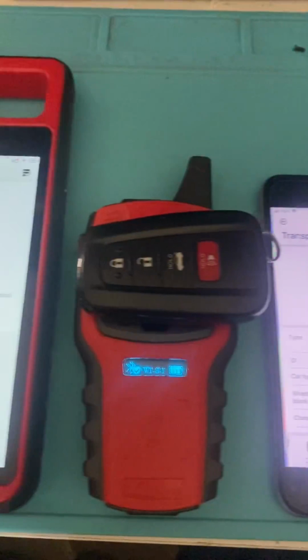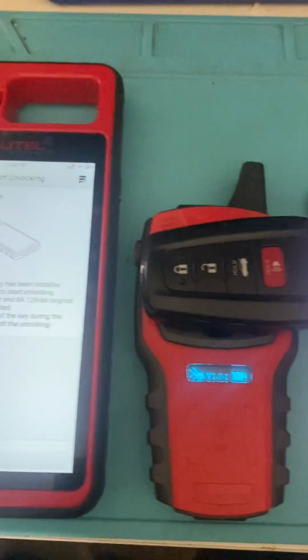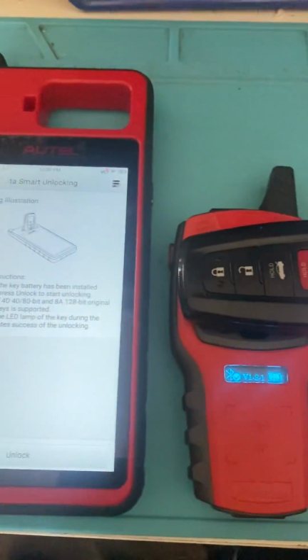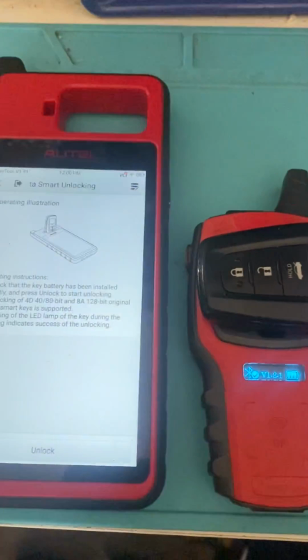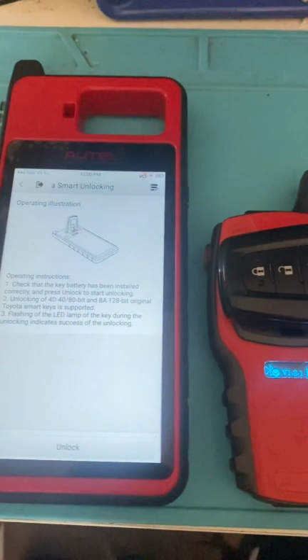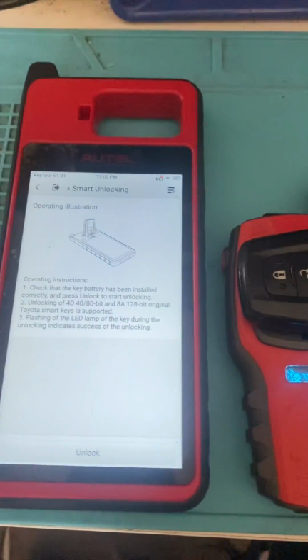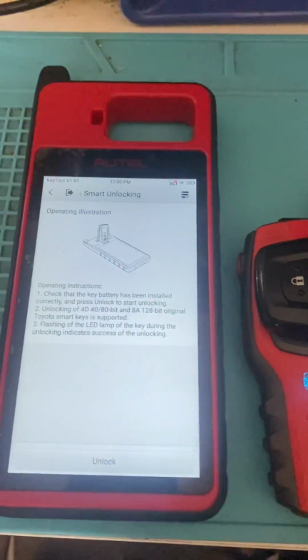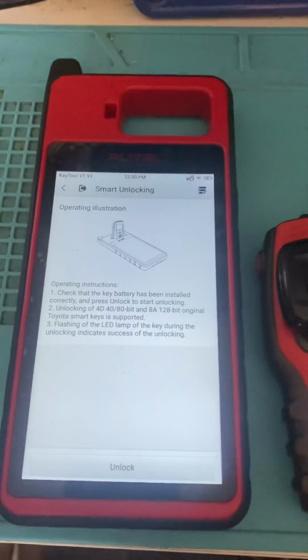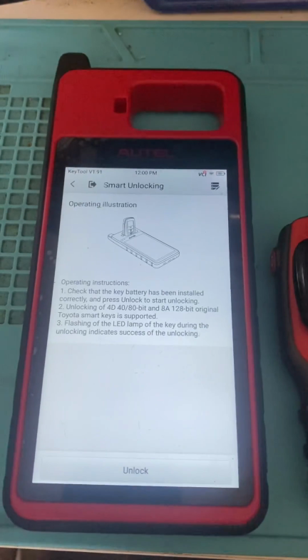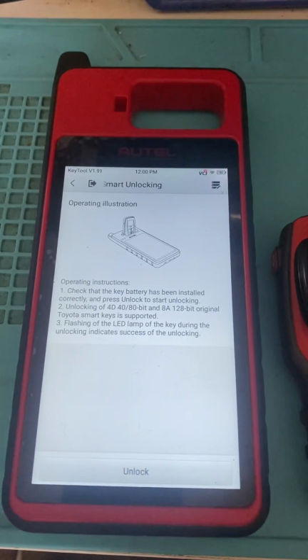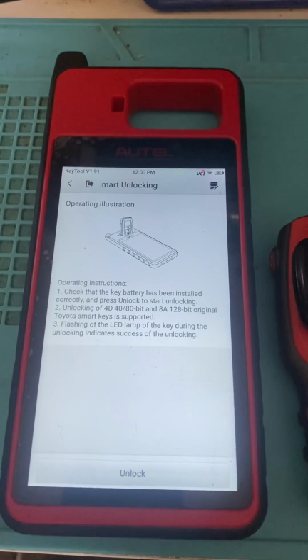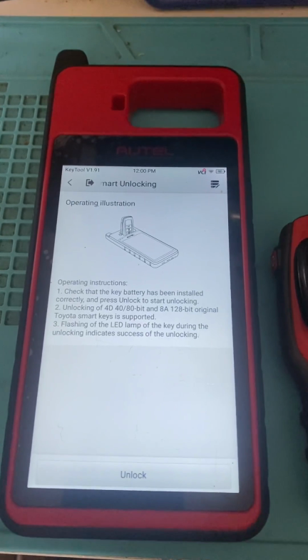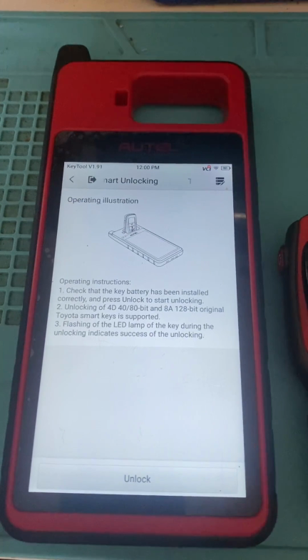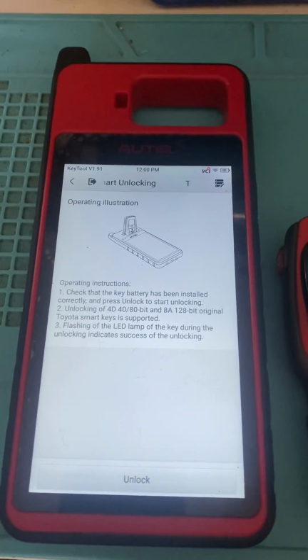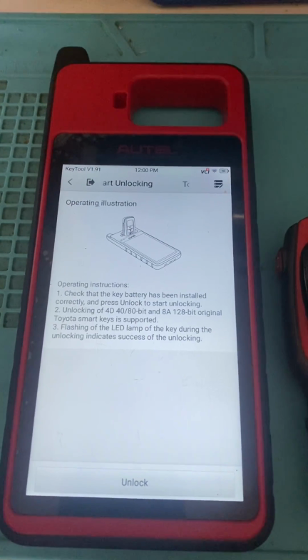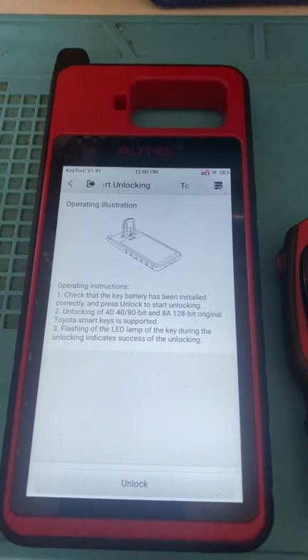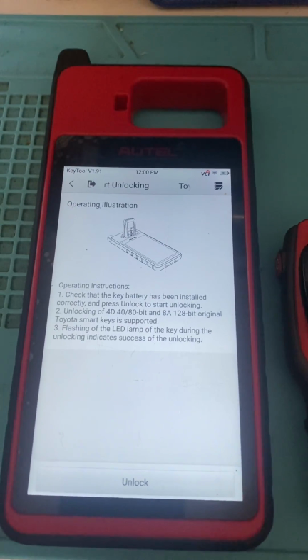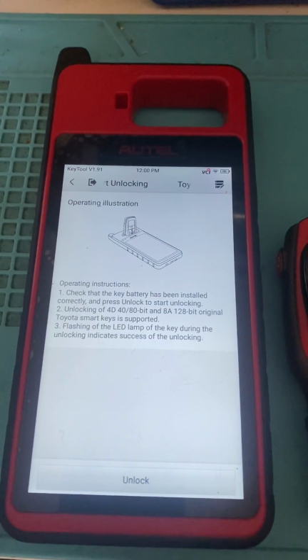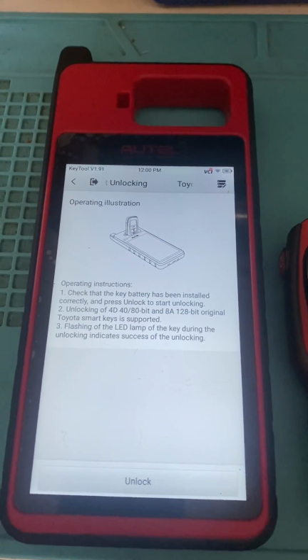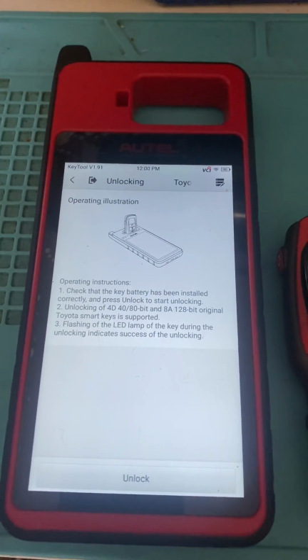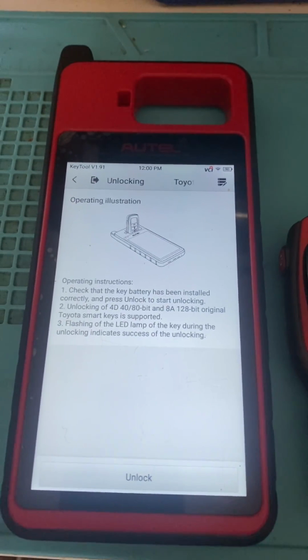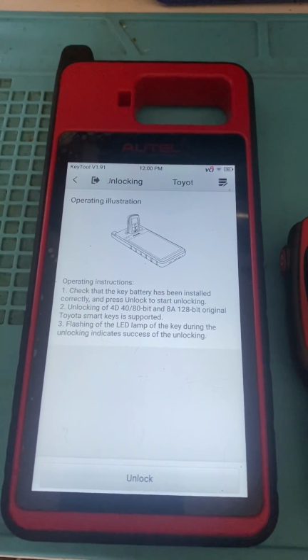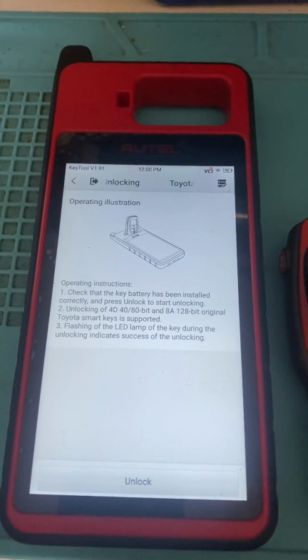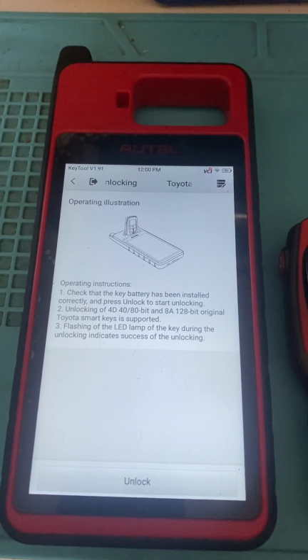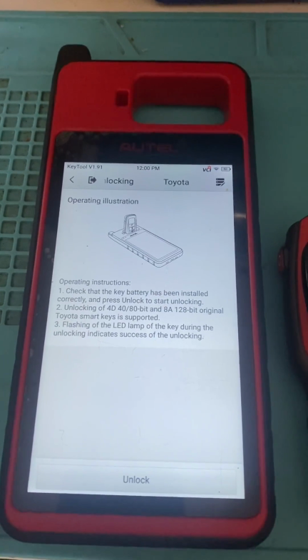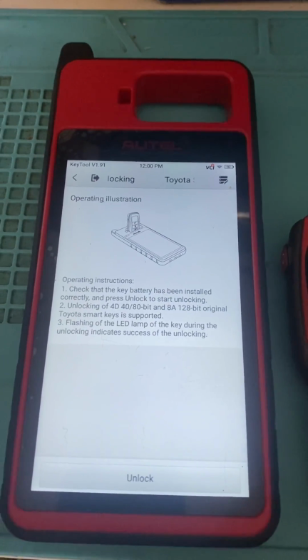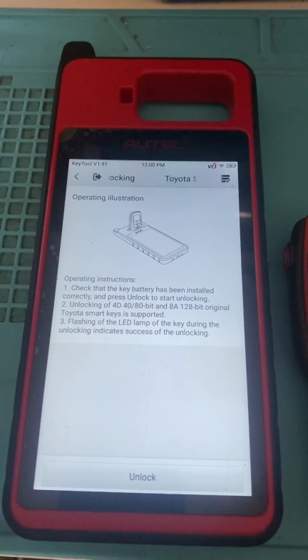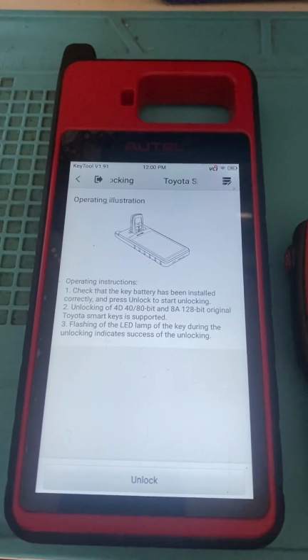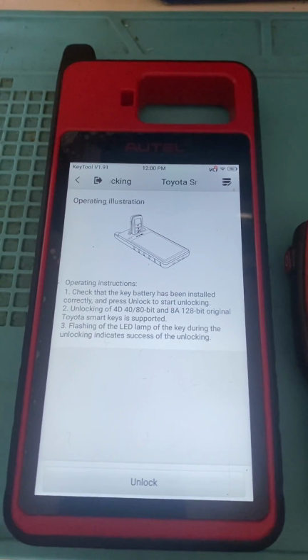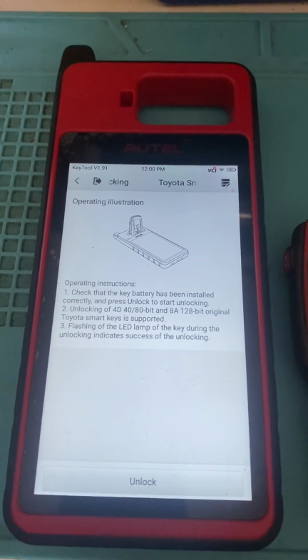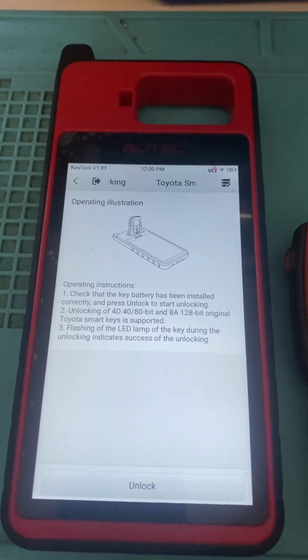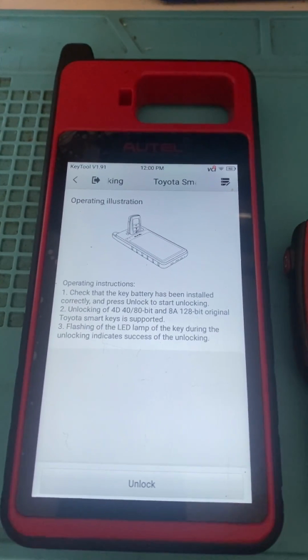That's how you unlock a Toyota Smart Key with the RTEL KM100. Thank you for watching.